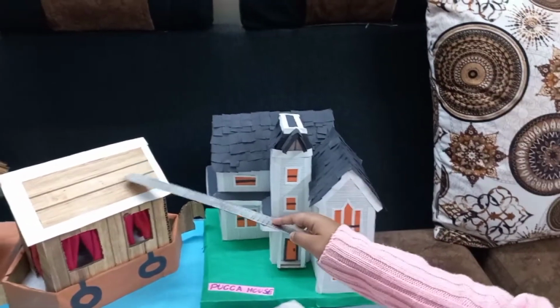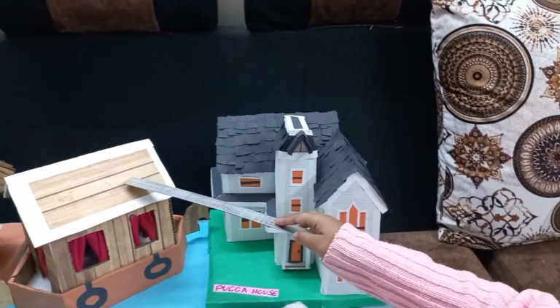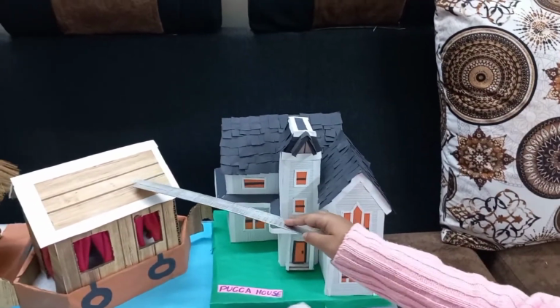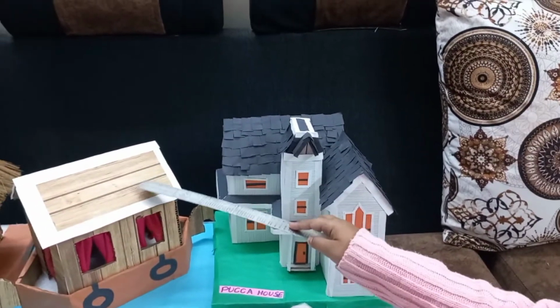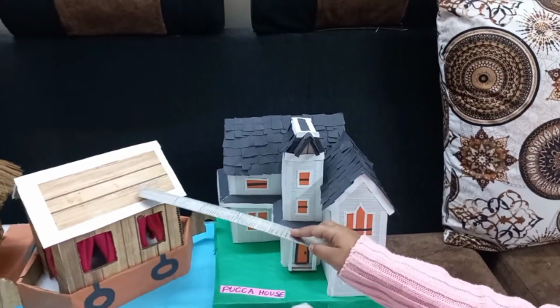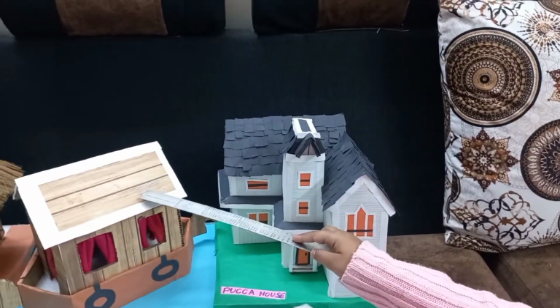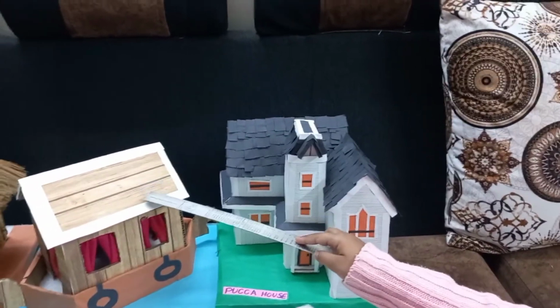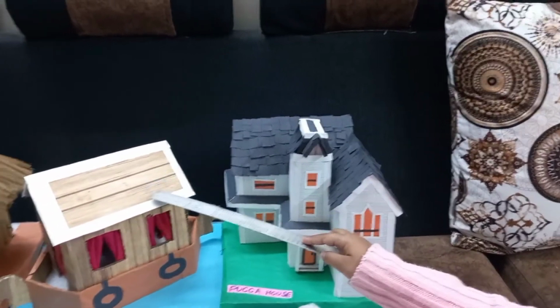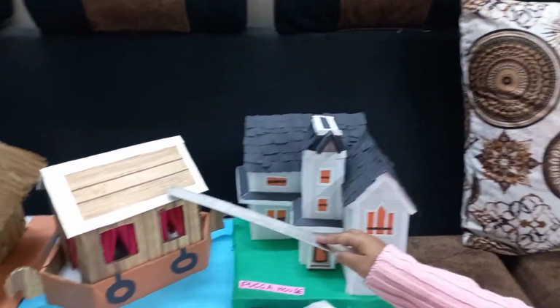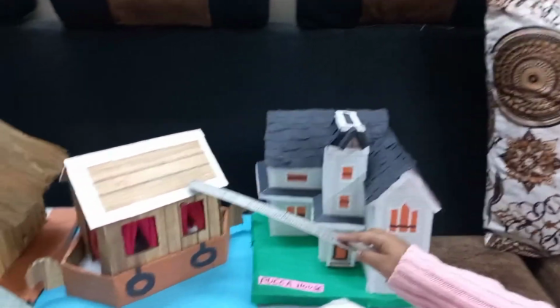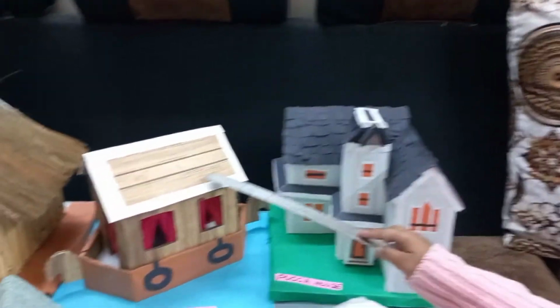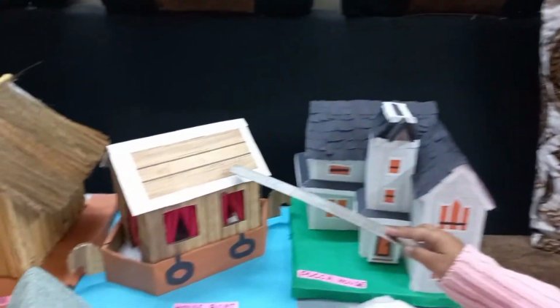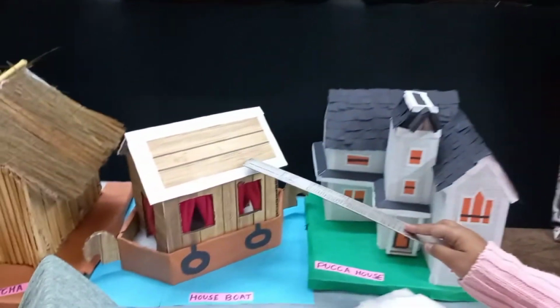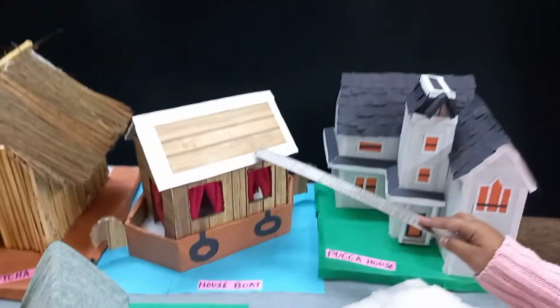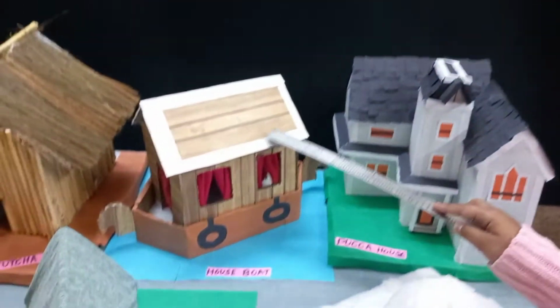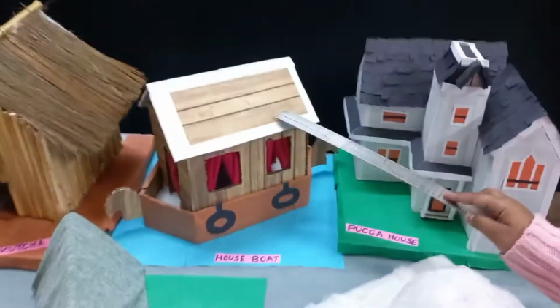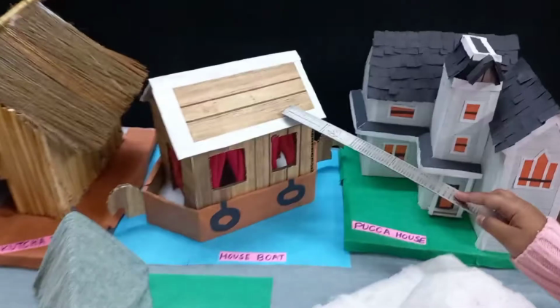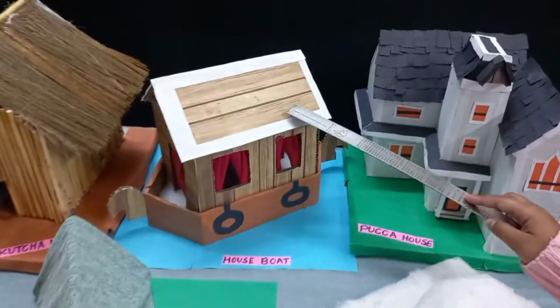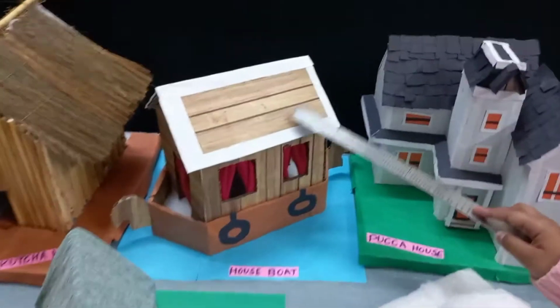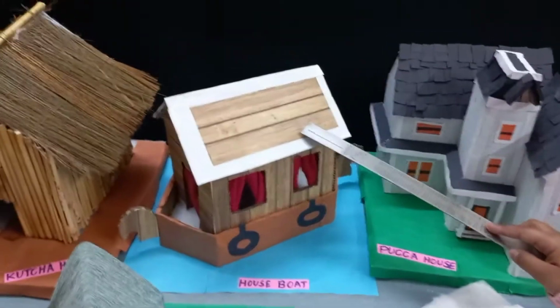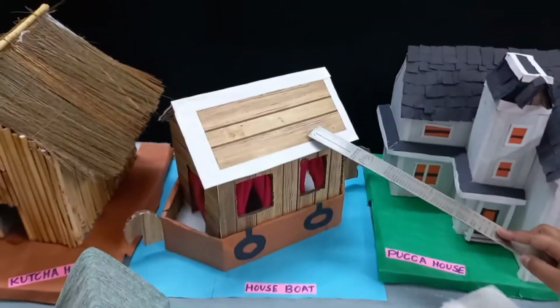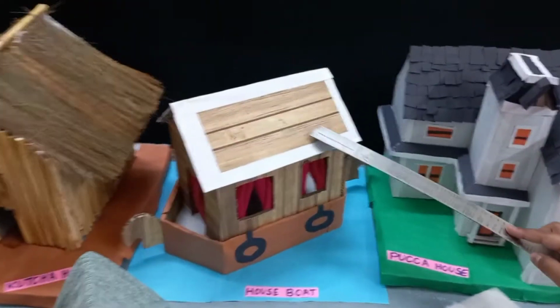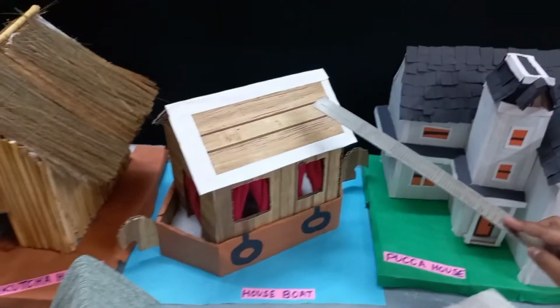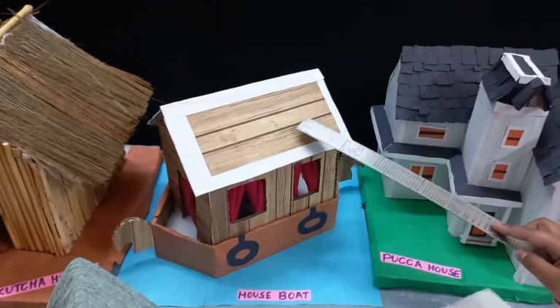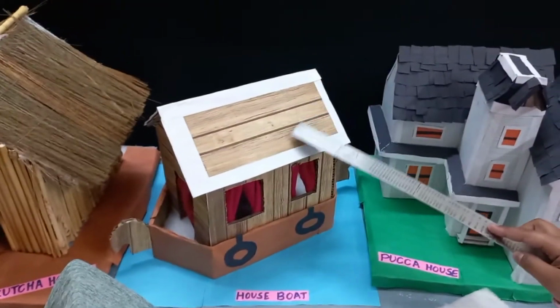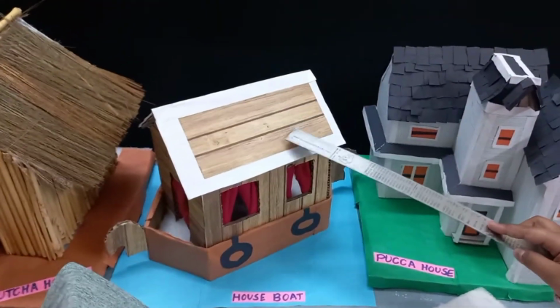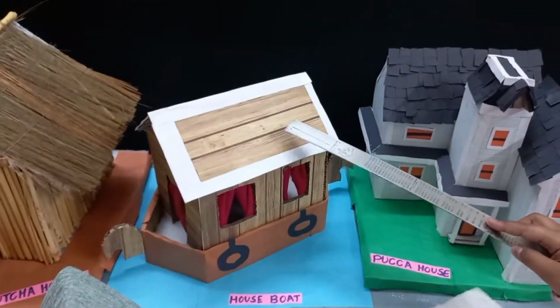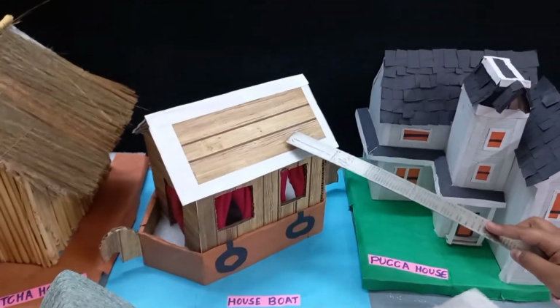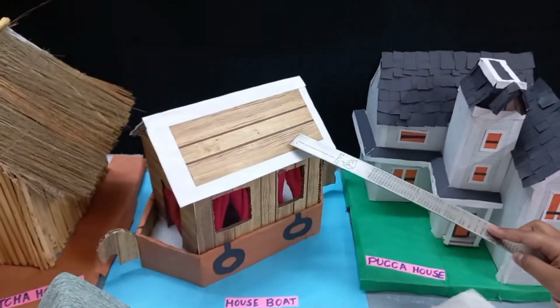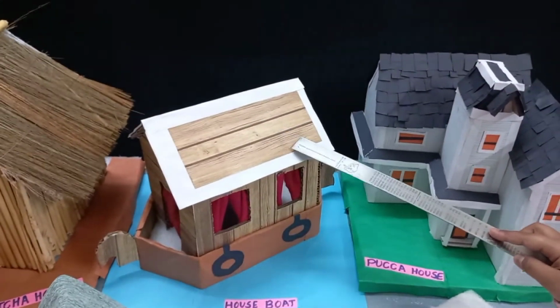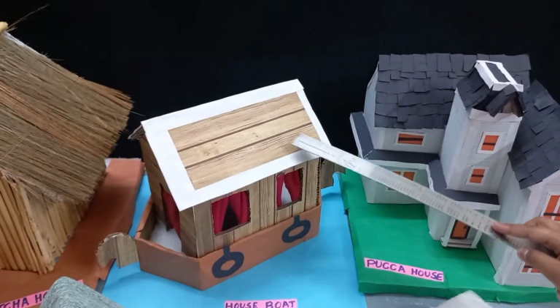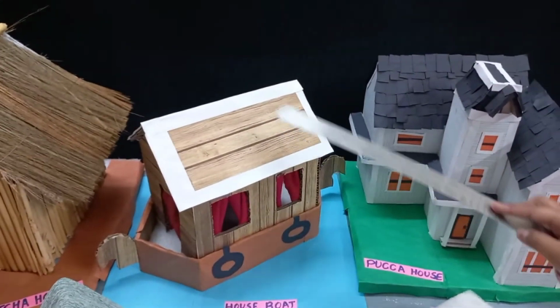Number 2, this is a house on water made of wood. It floats and stands still in a lake.